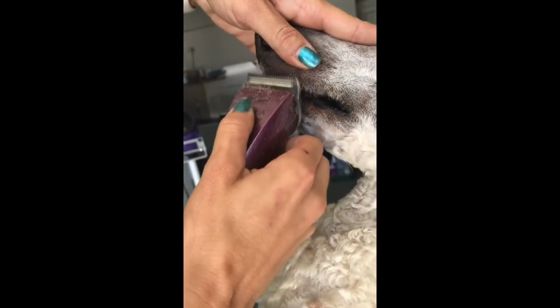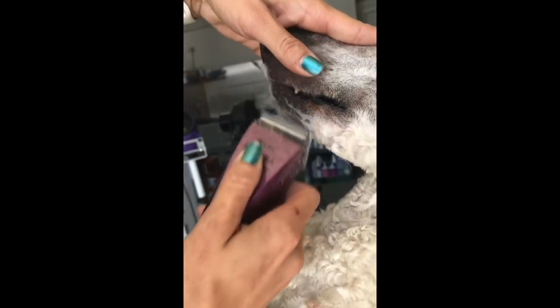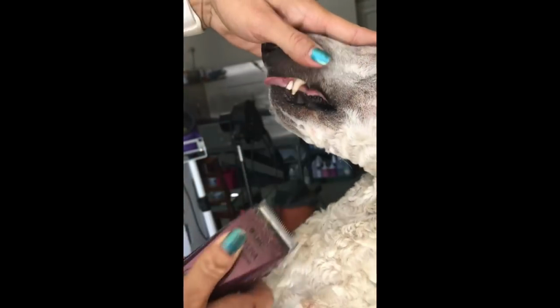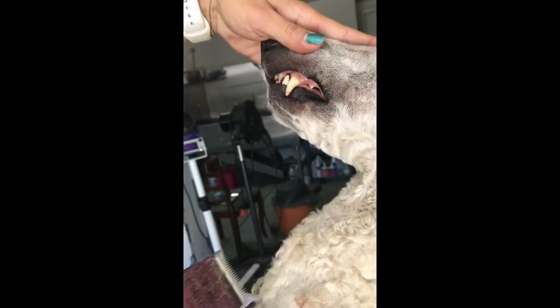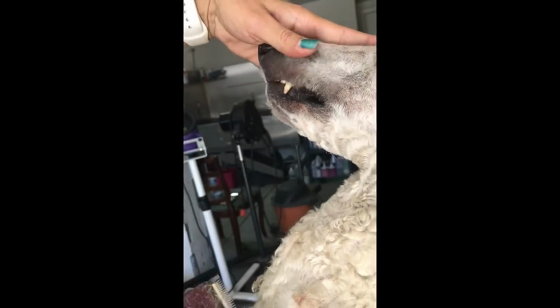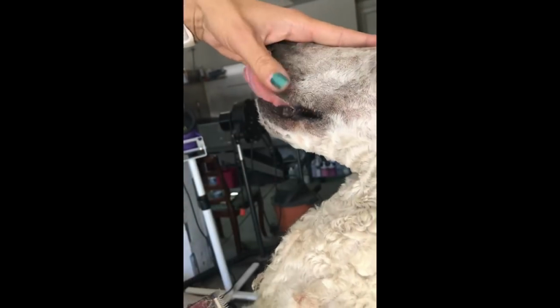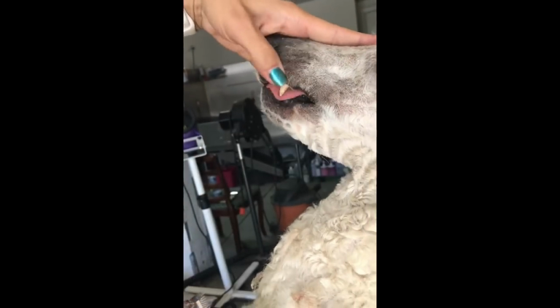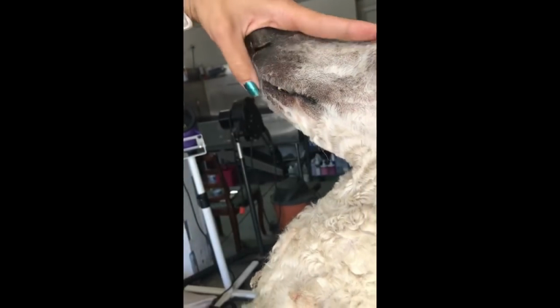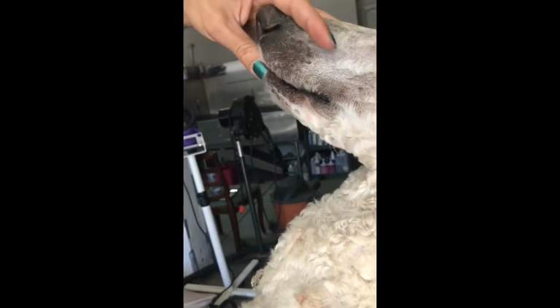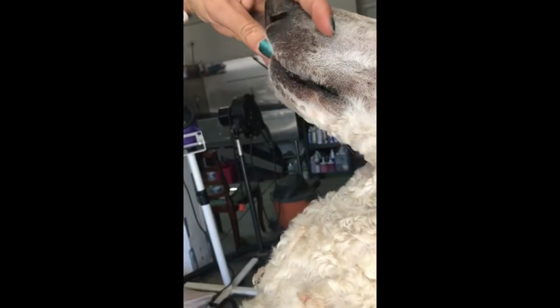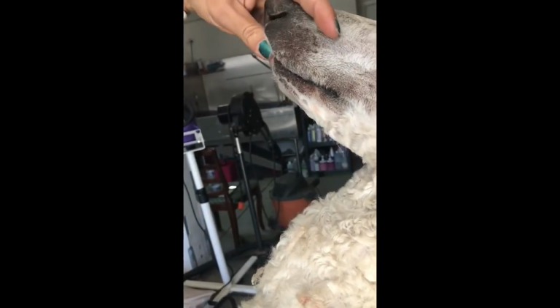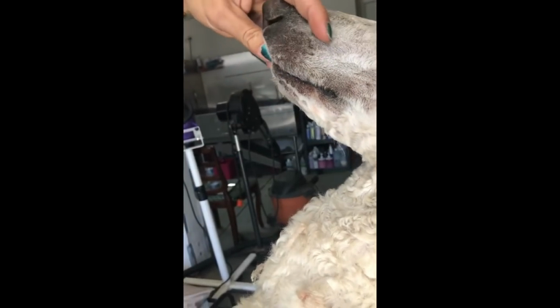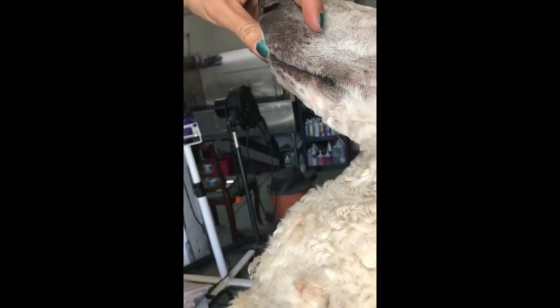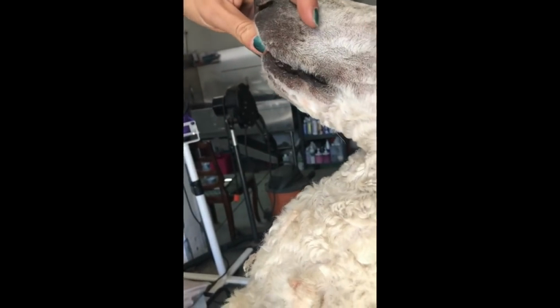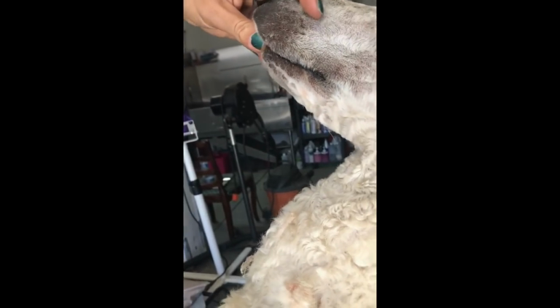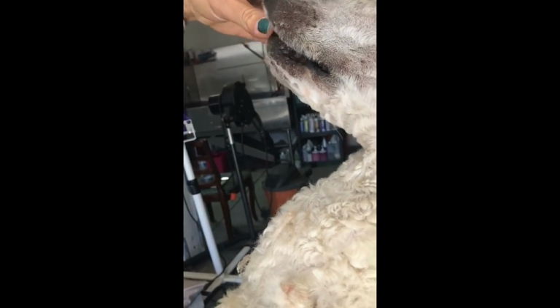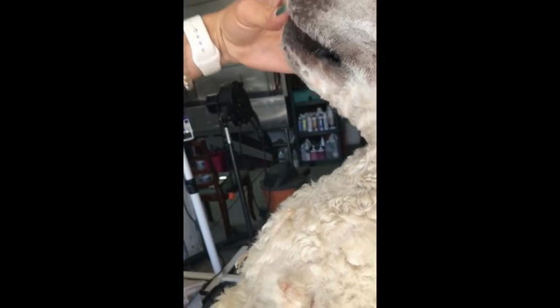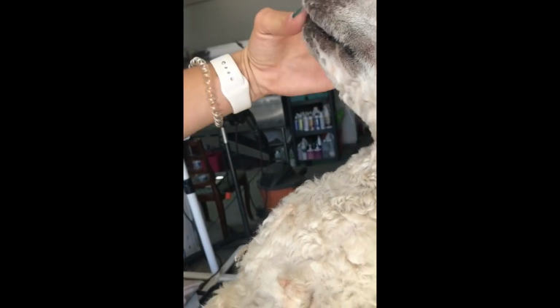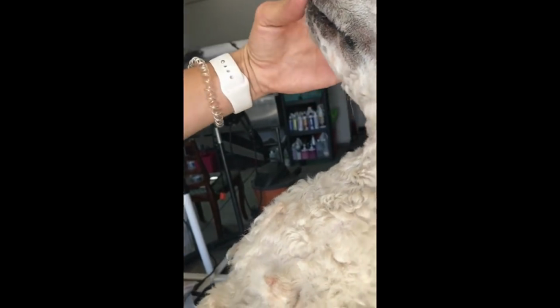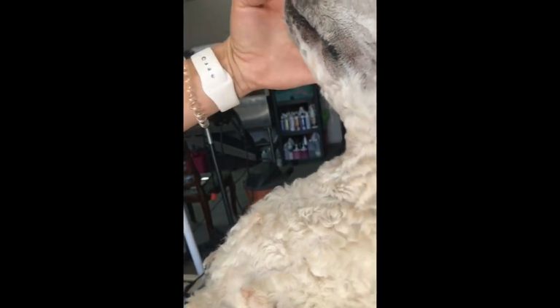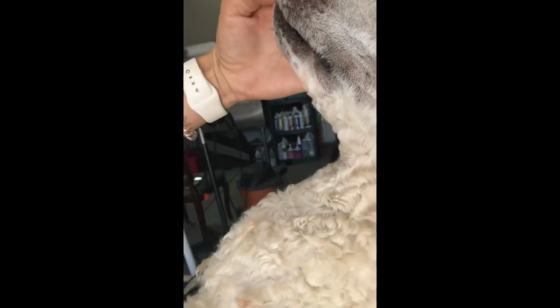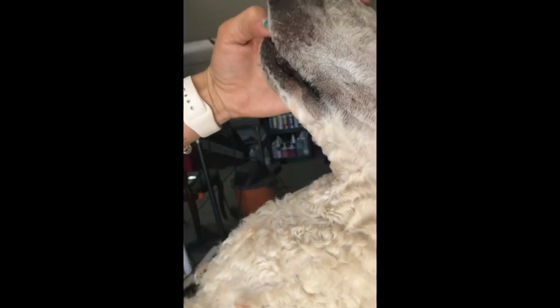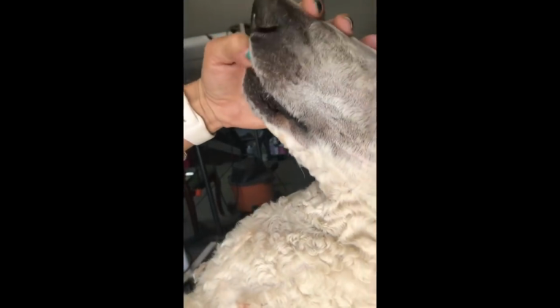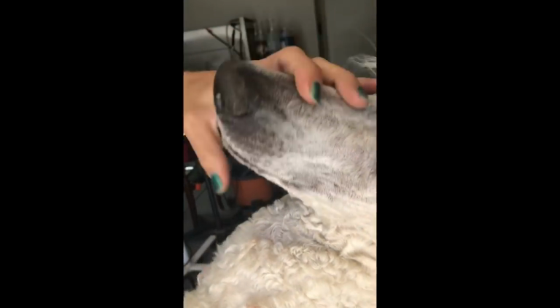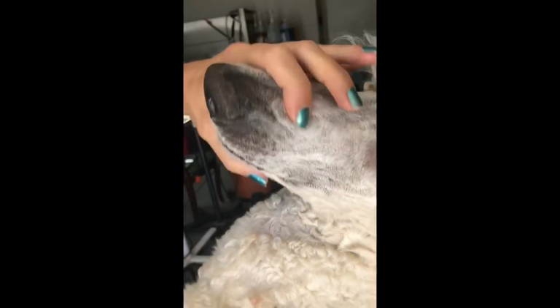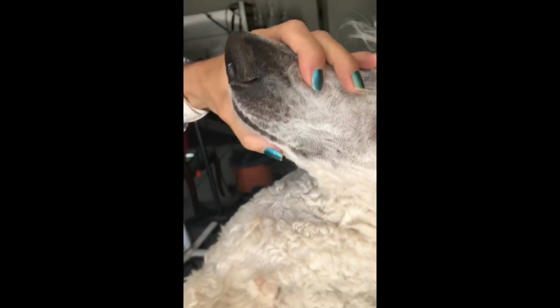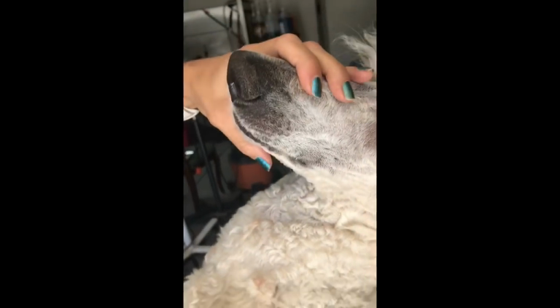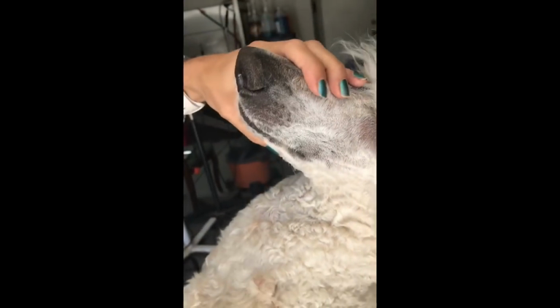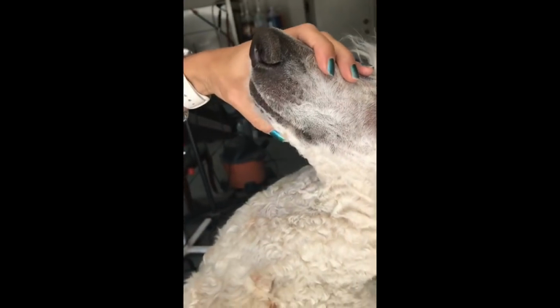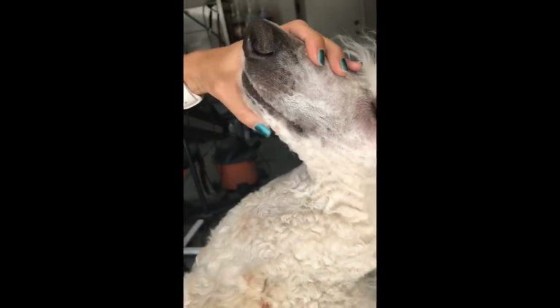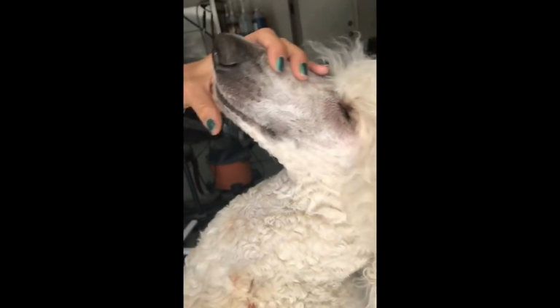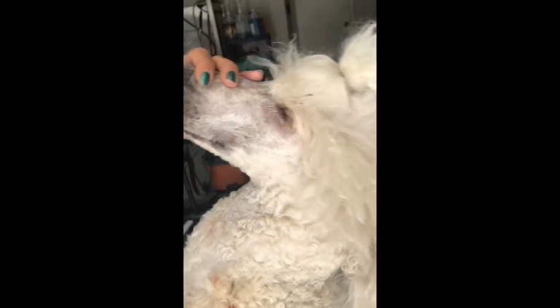You want to watch tongues too — if they lick a lot, make sure that you know where their tongue is so that you can stop and not clip their tongue.